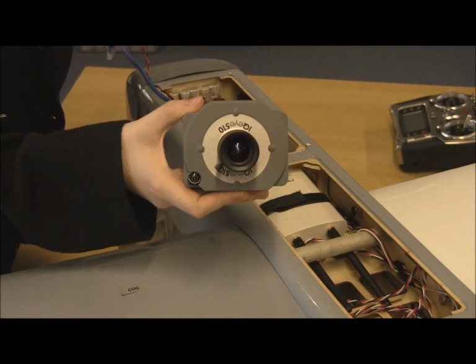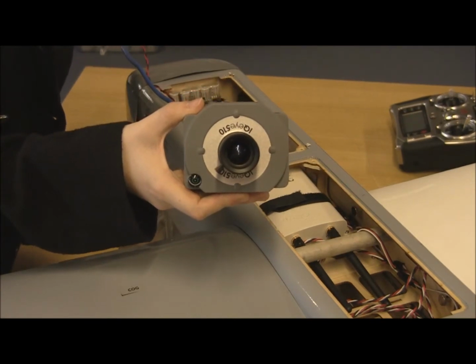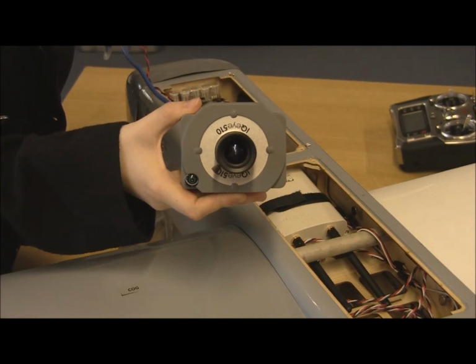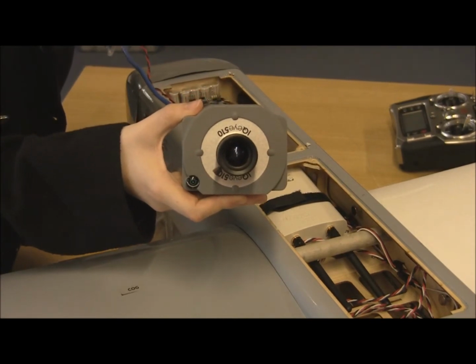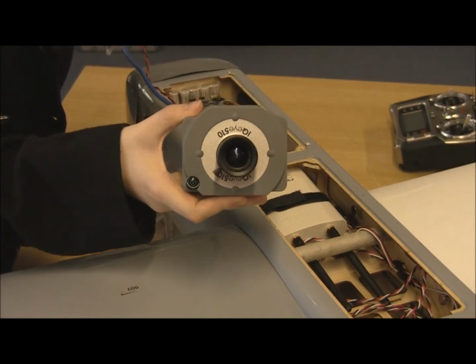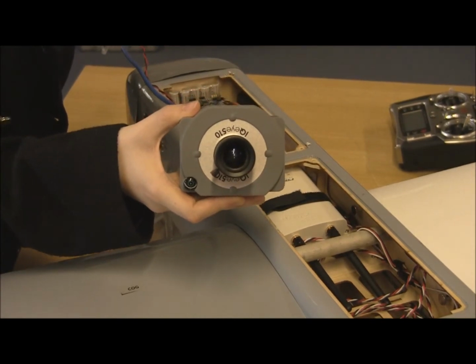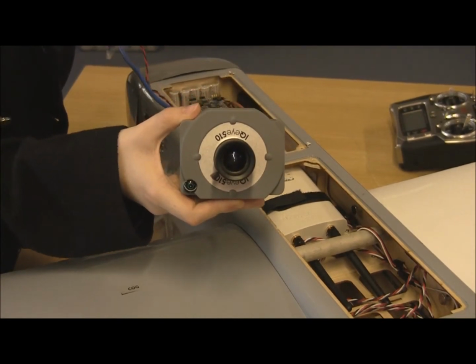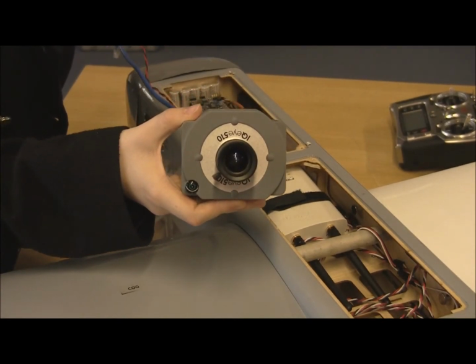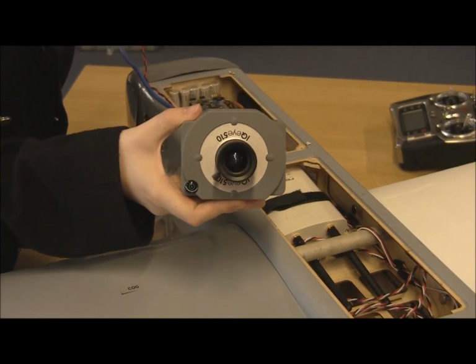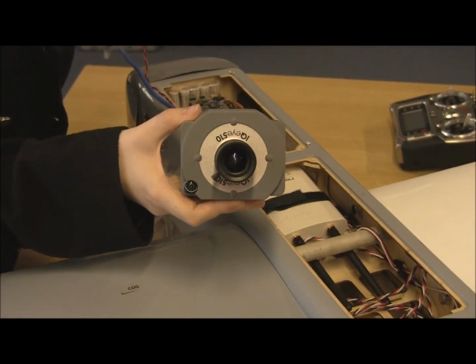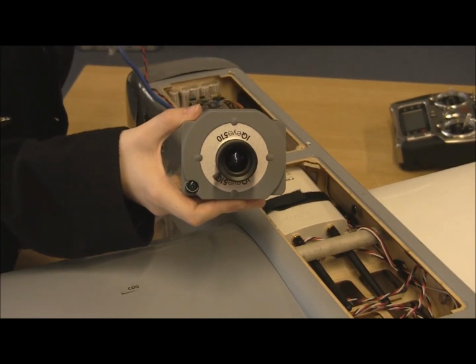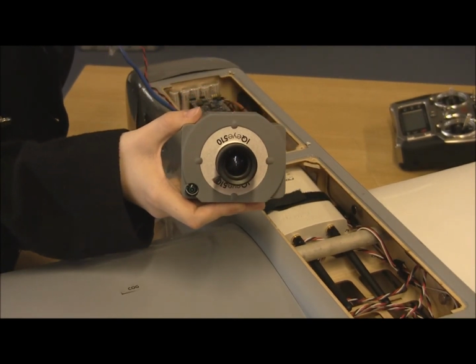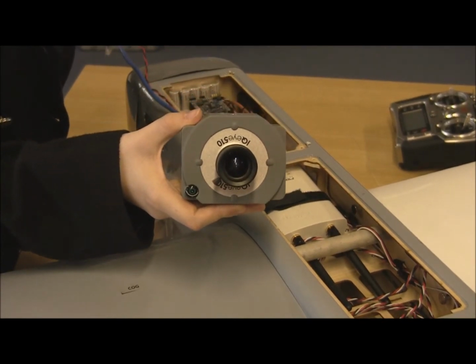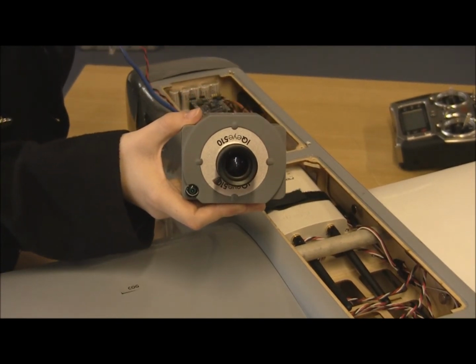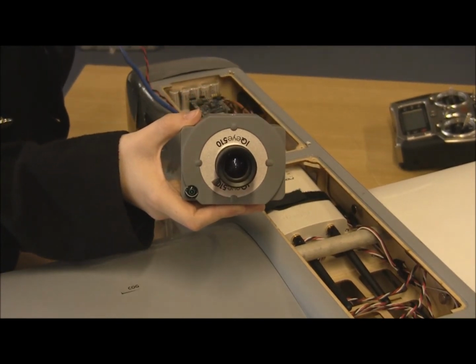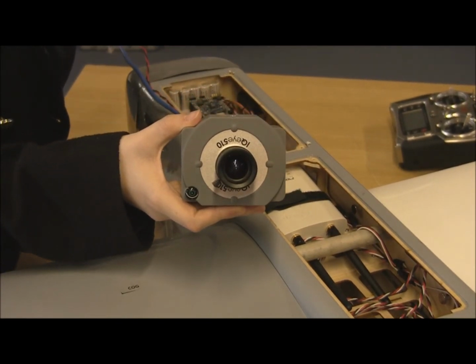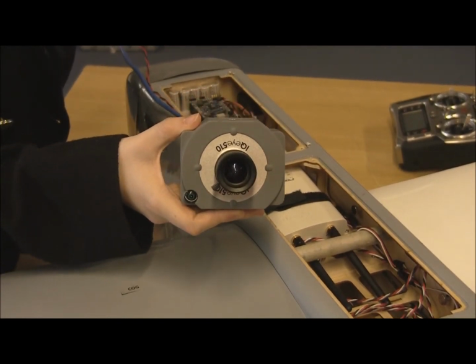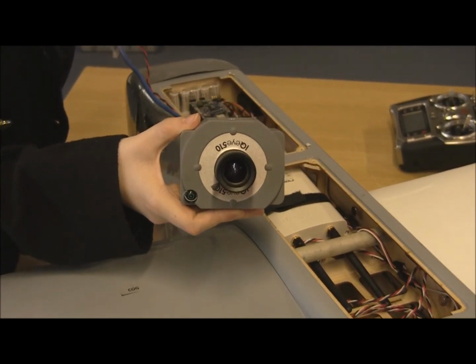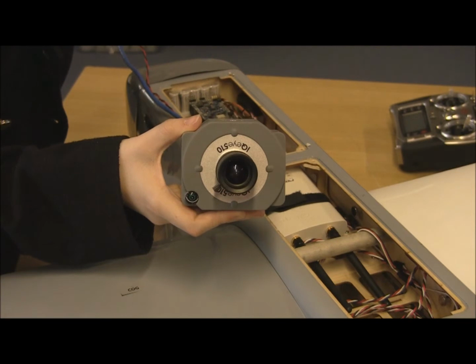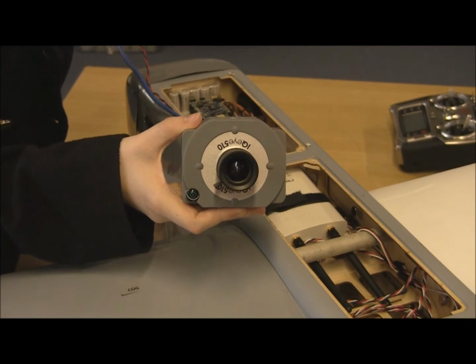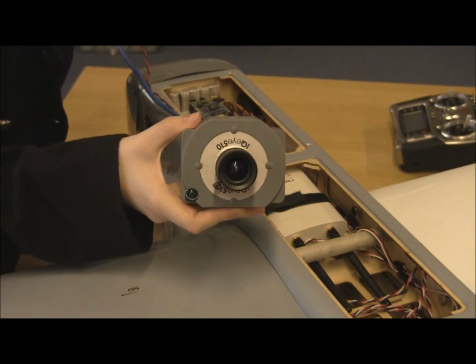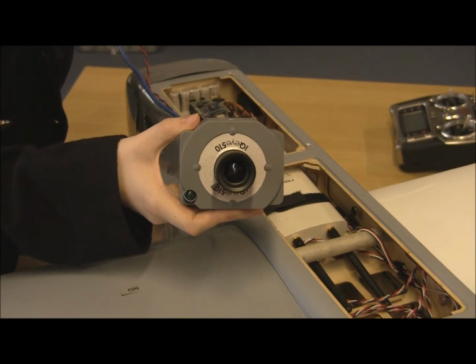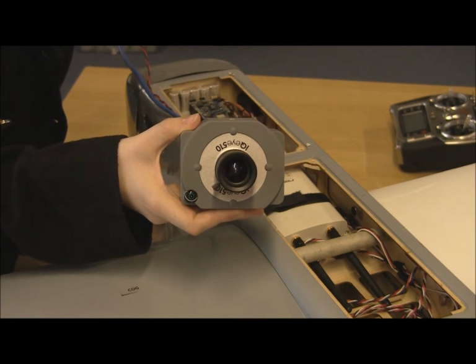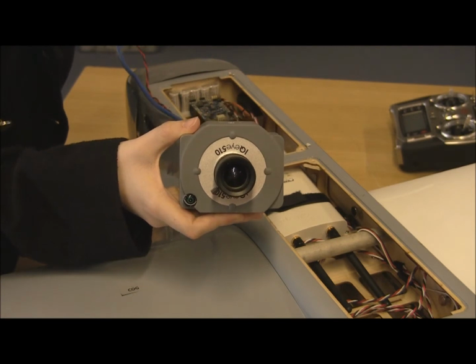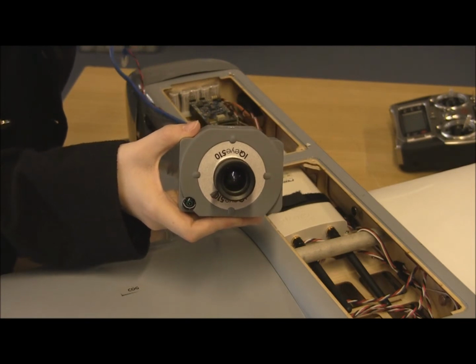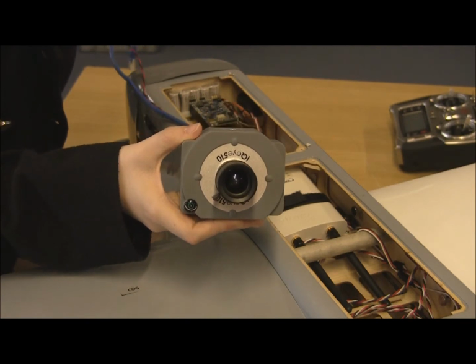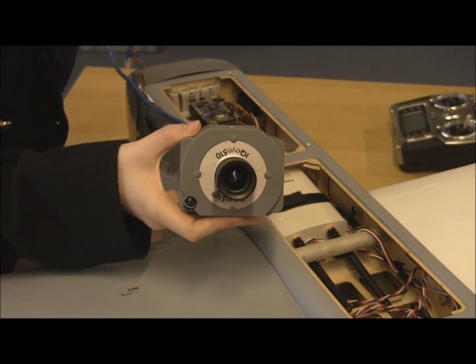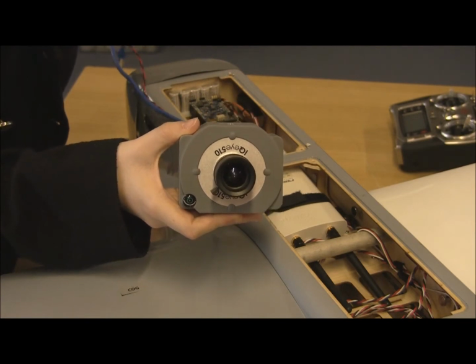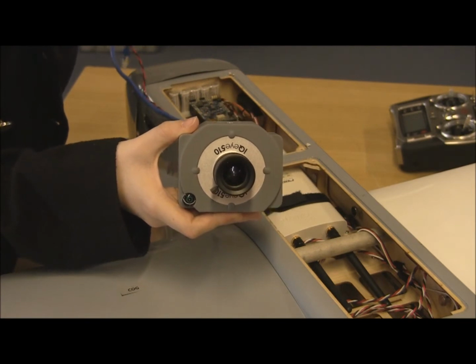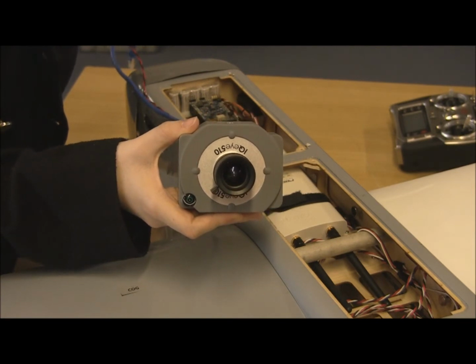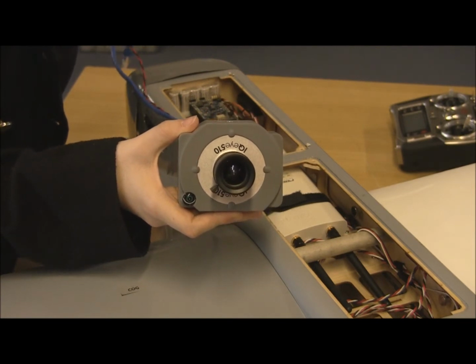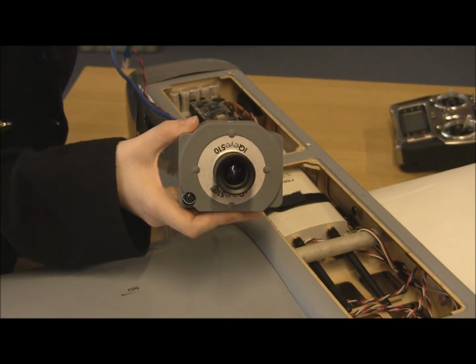This is the camera that we're using. It is a network or IP camera, and it's going to be mounted on the bottom of the plane.